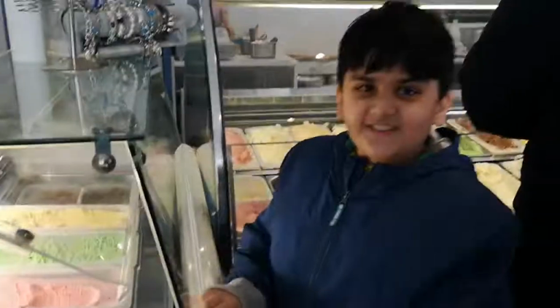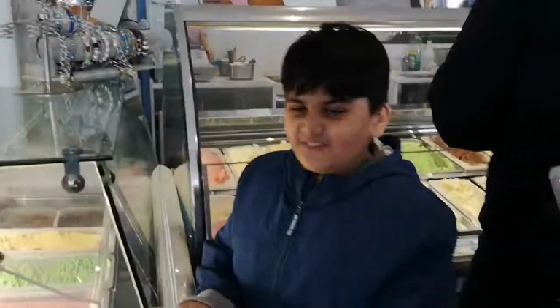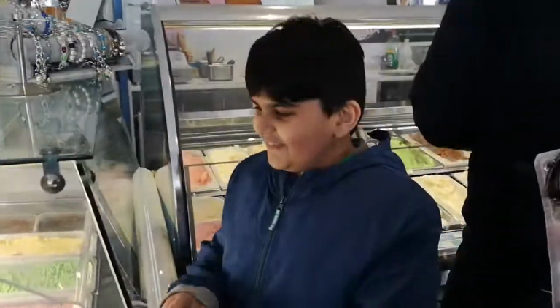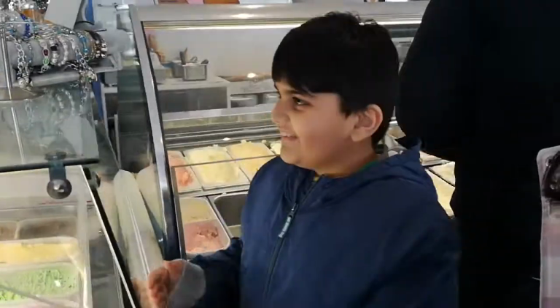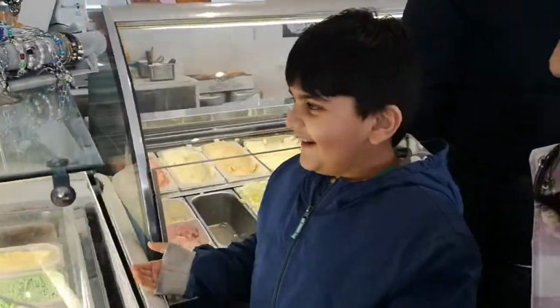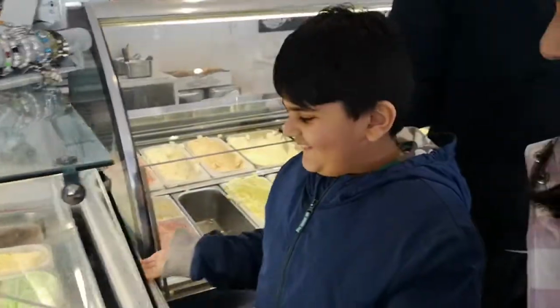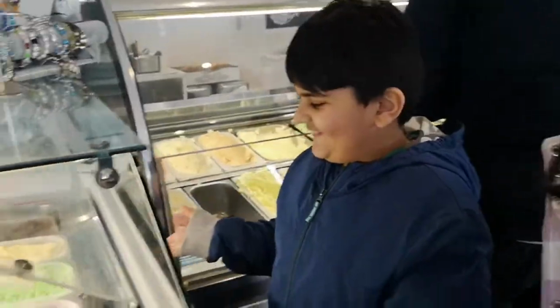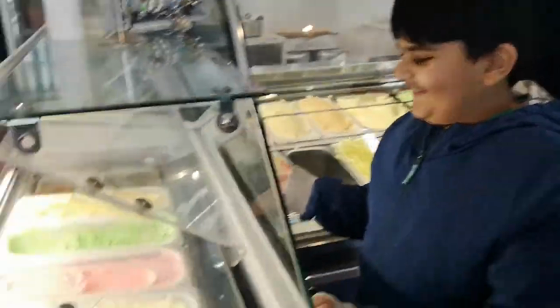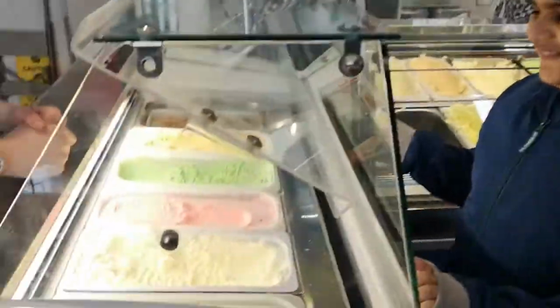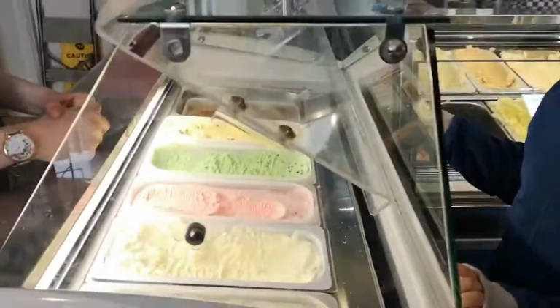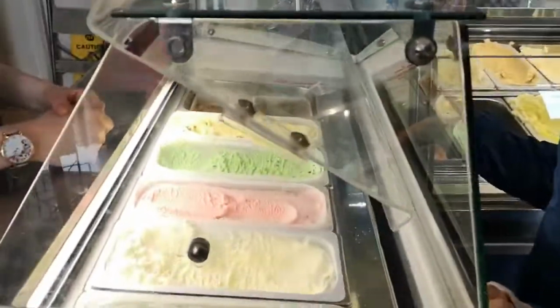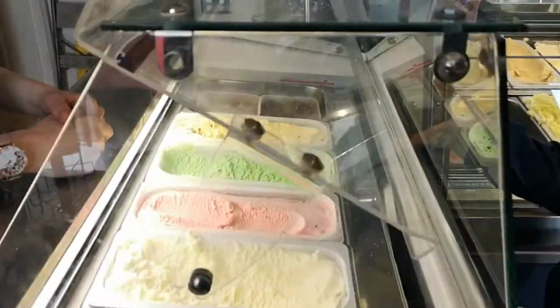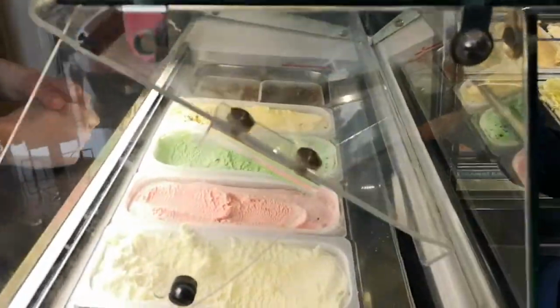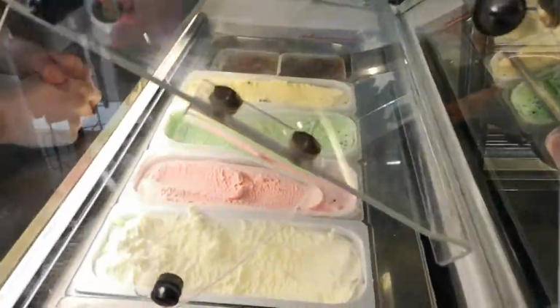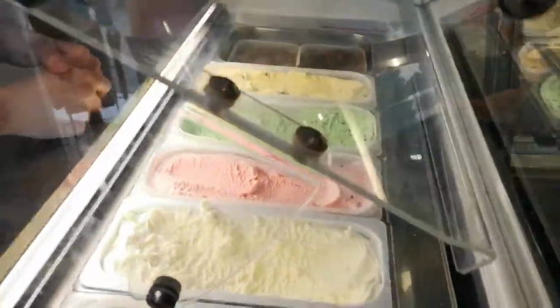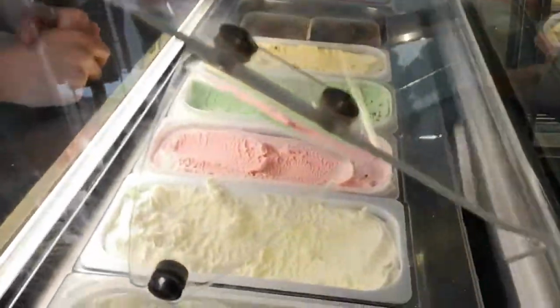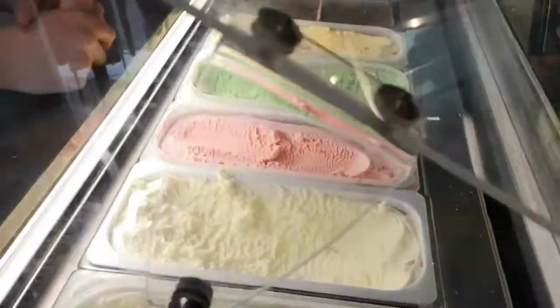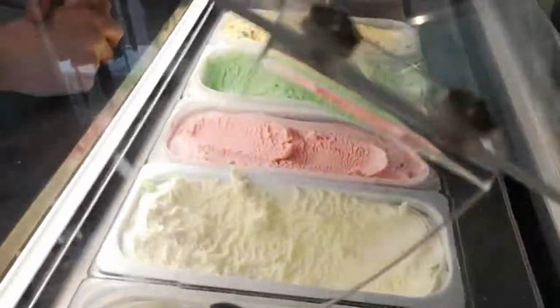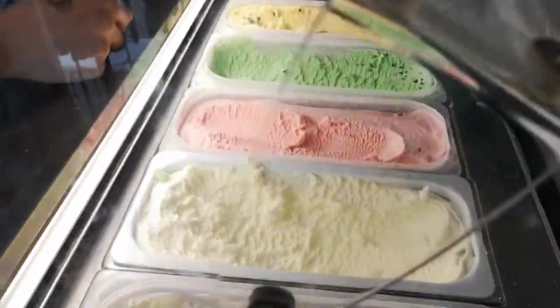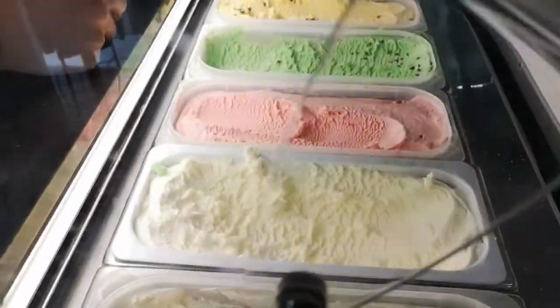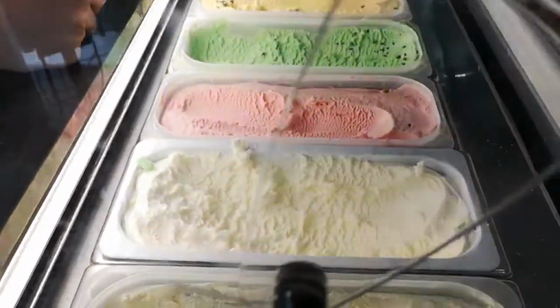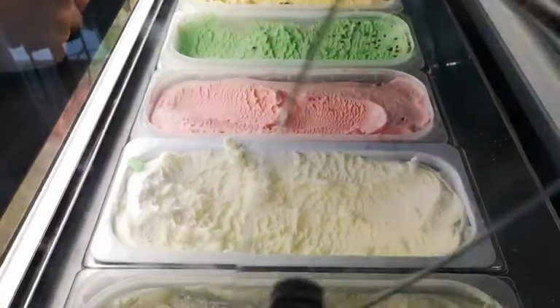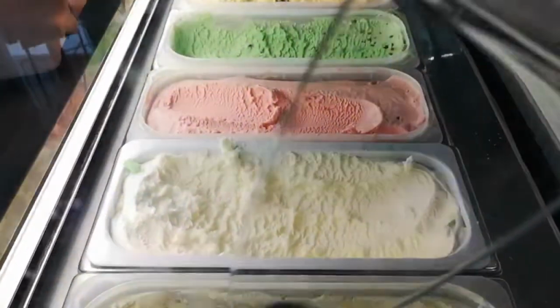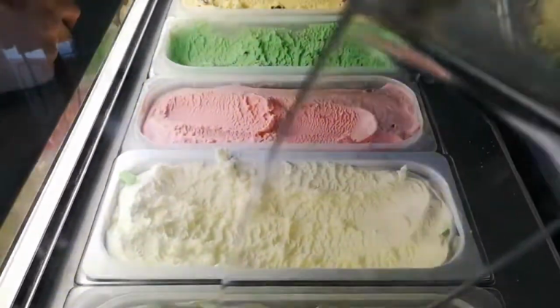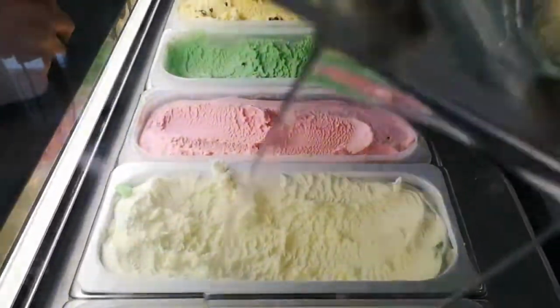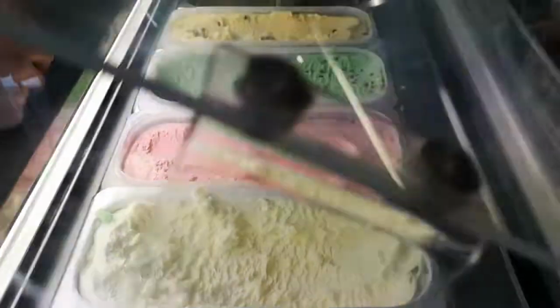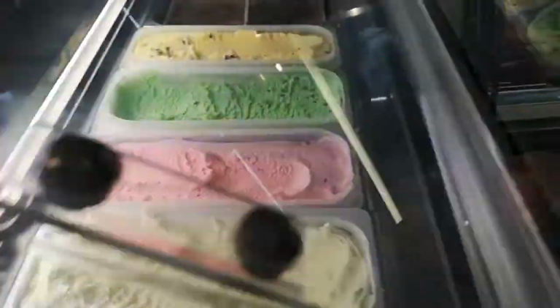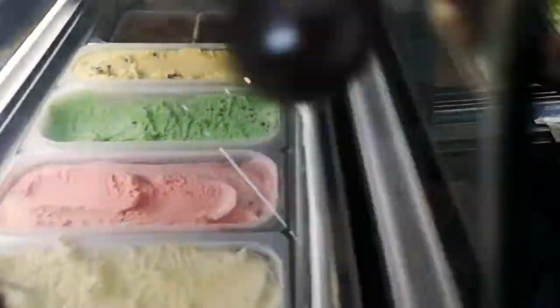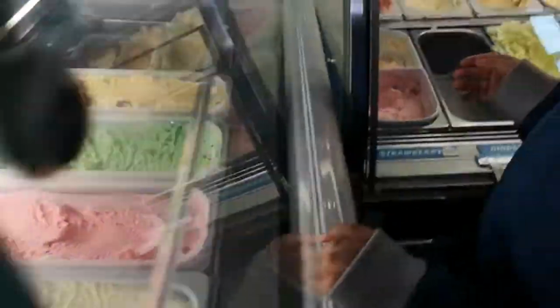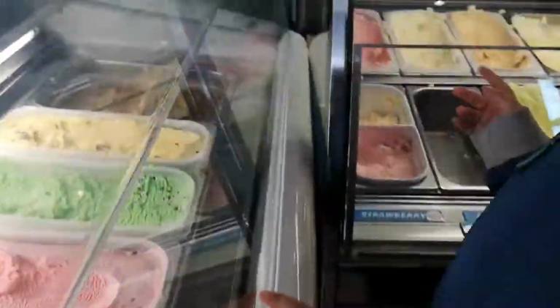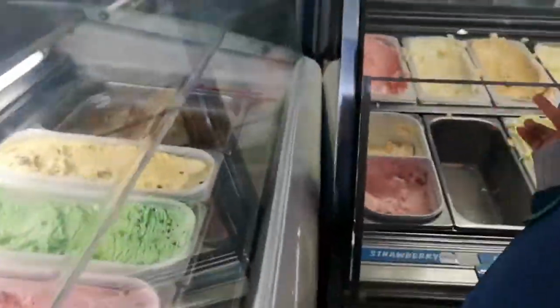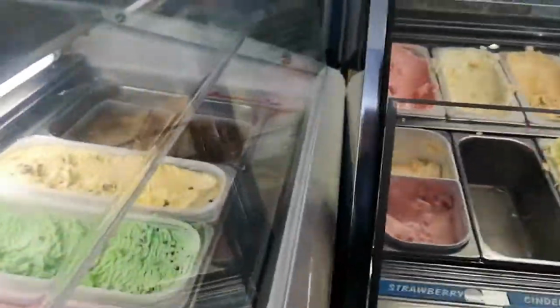This is all the ice cream that they have. They put all of these flavors in there.